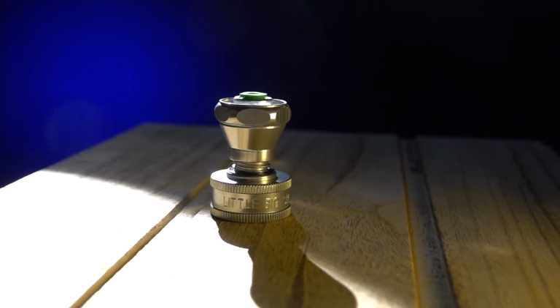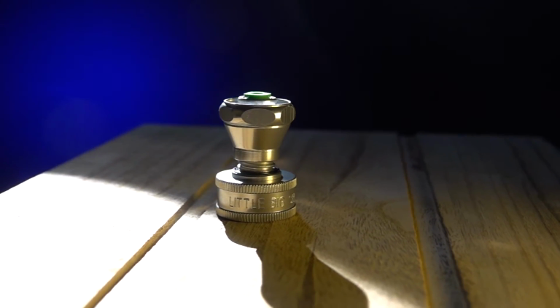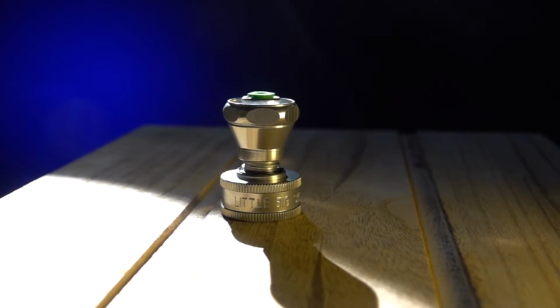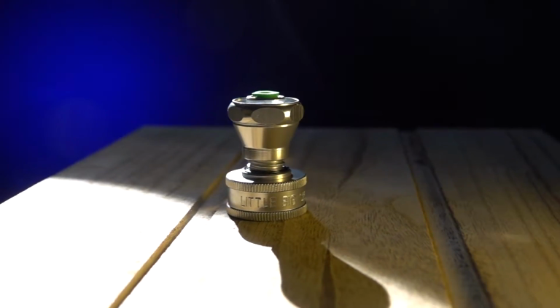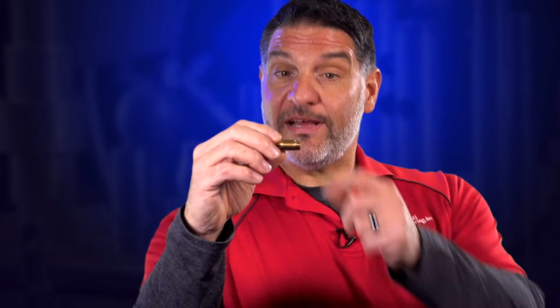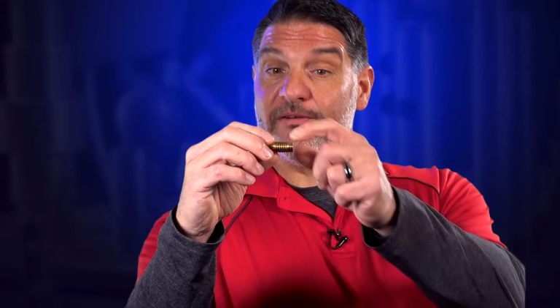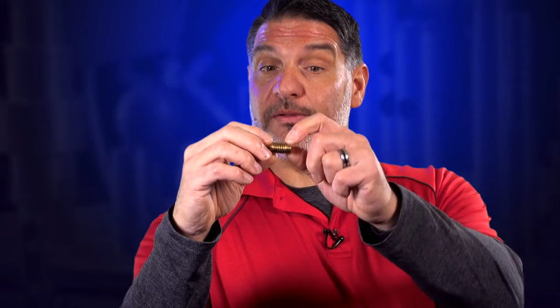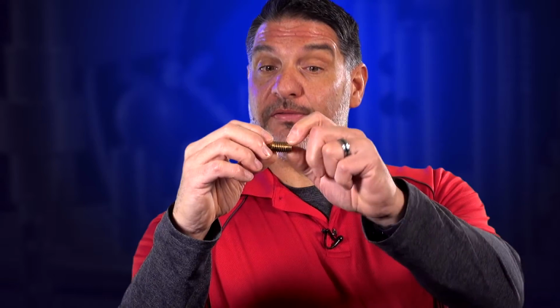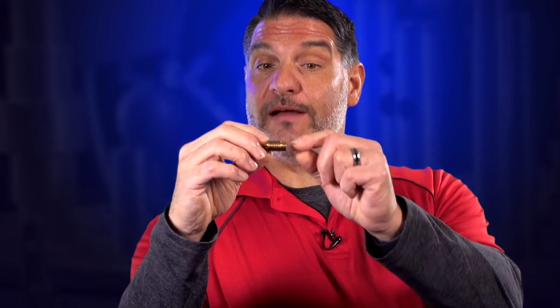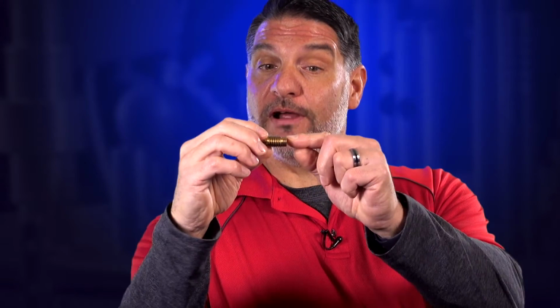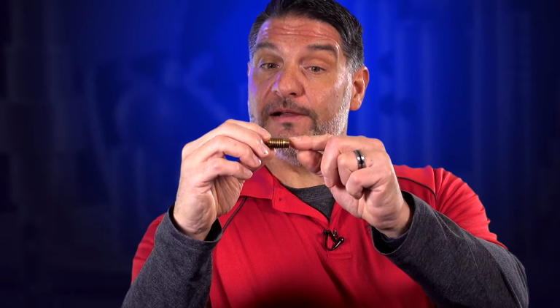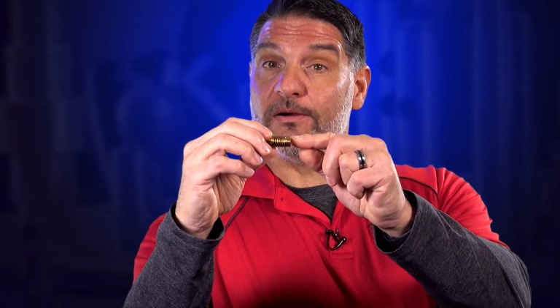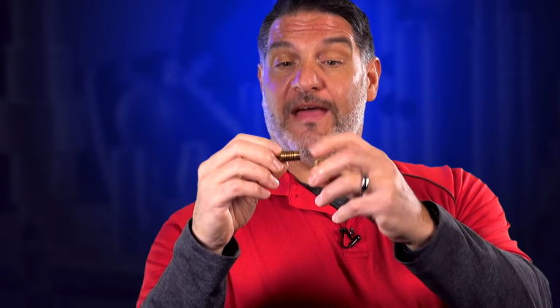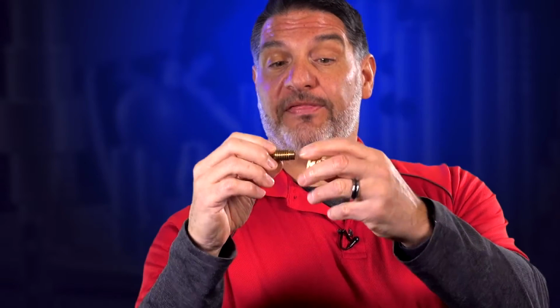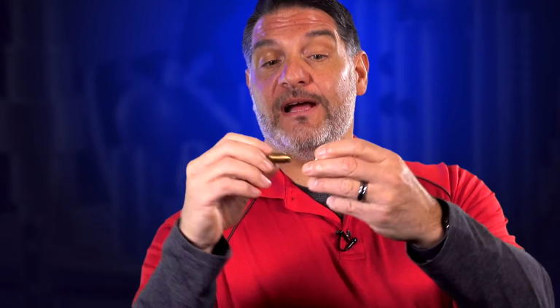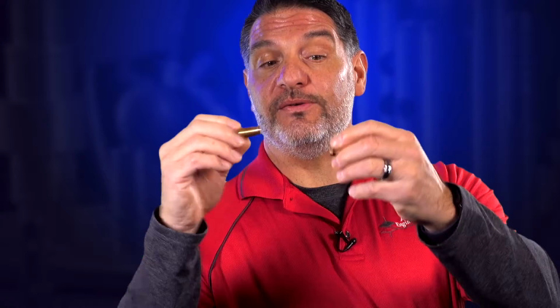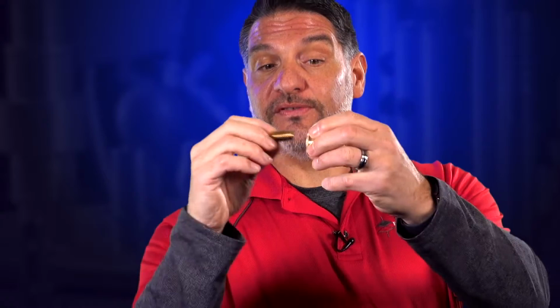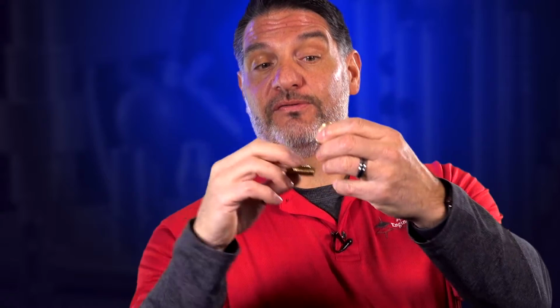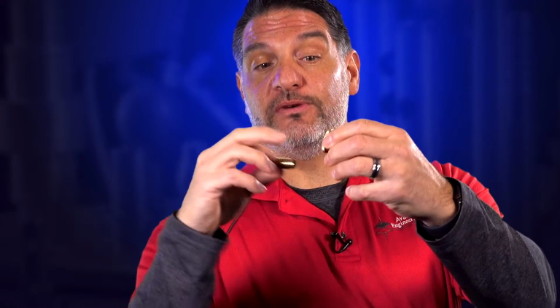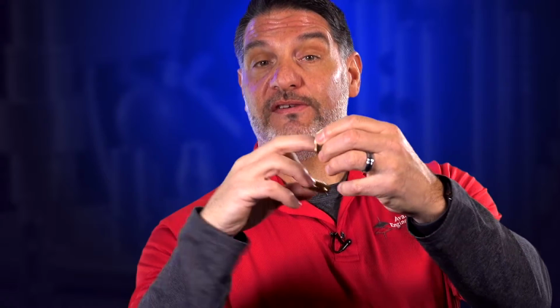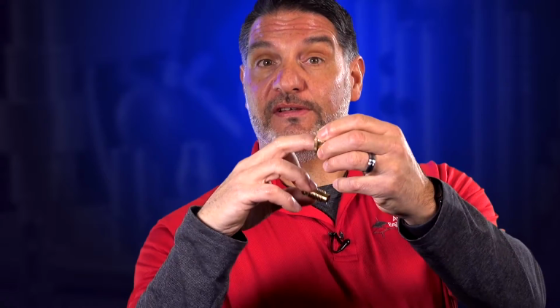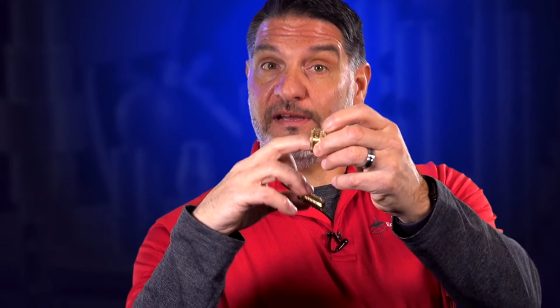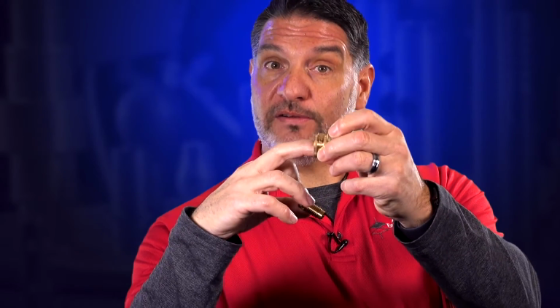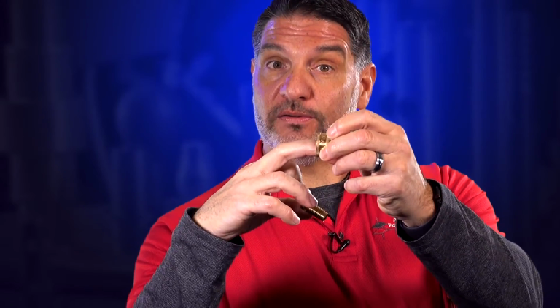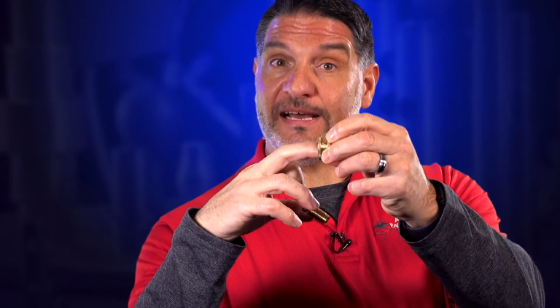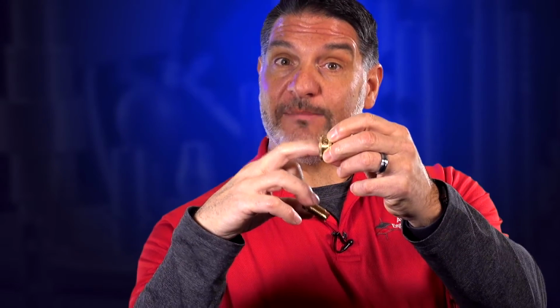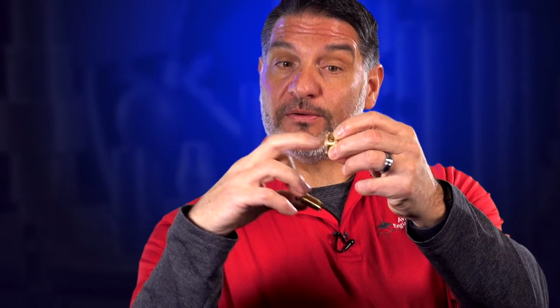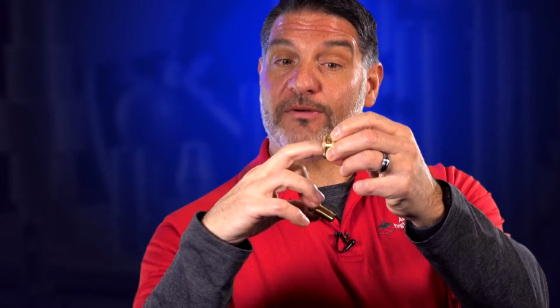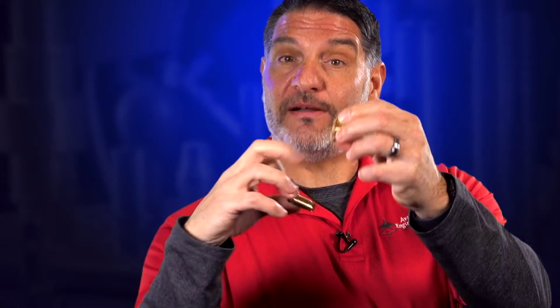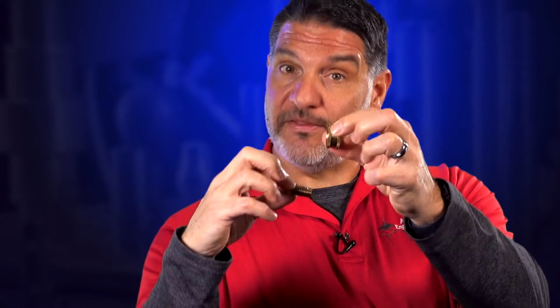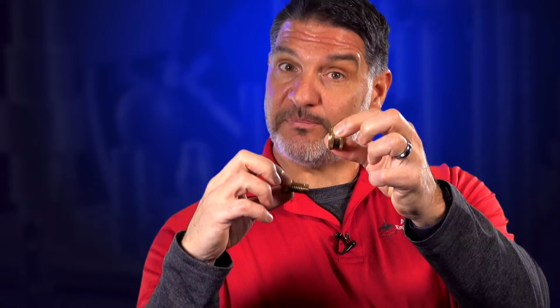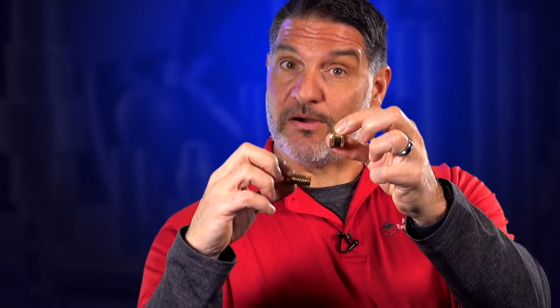This part used to have another thread right here. That thread used to screw into the internal diameter thread of this part.